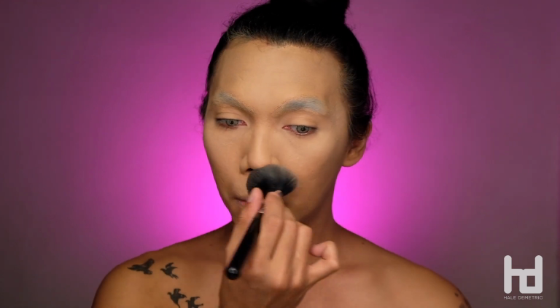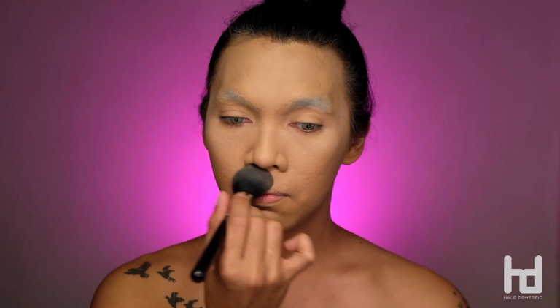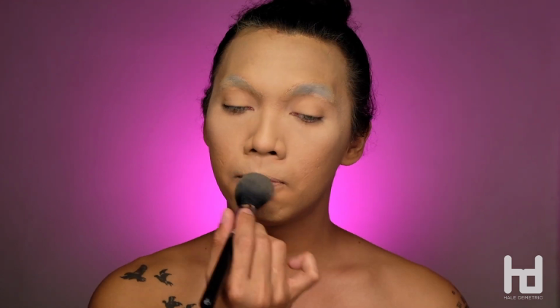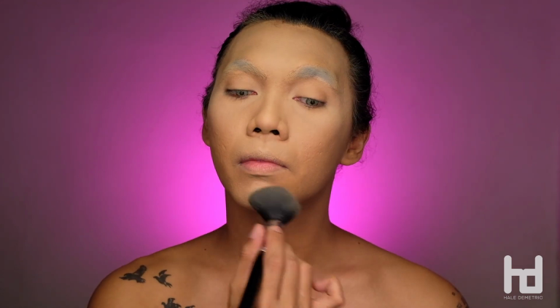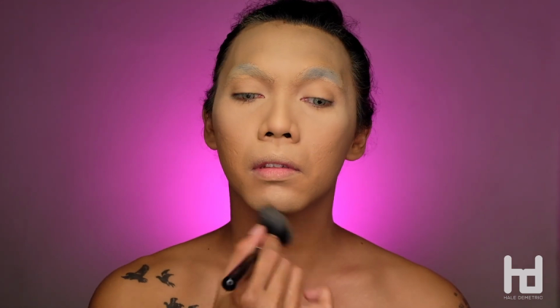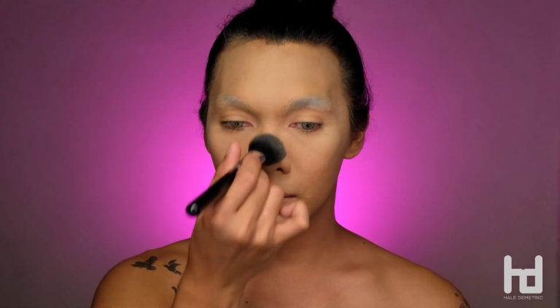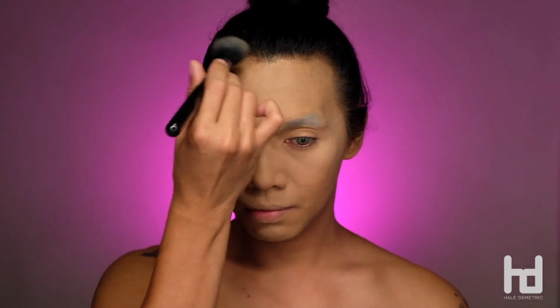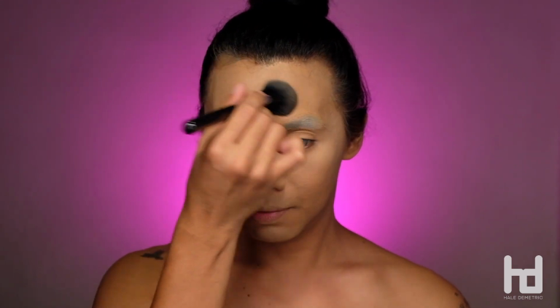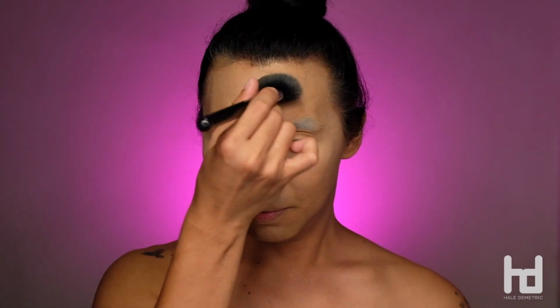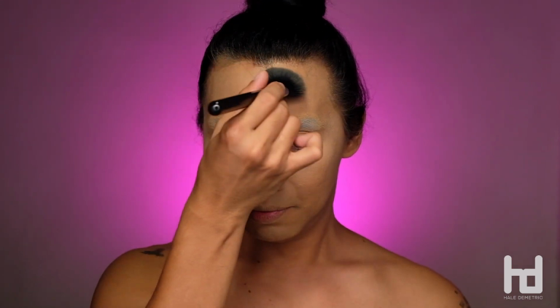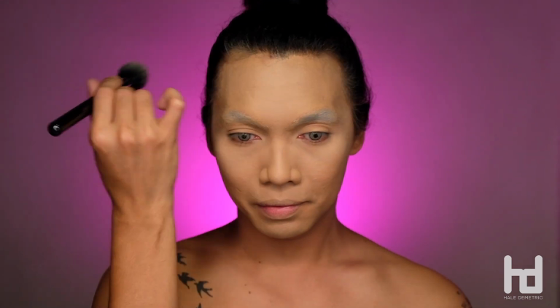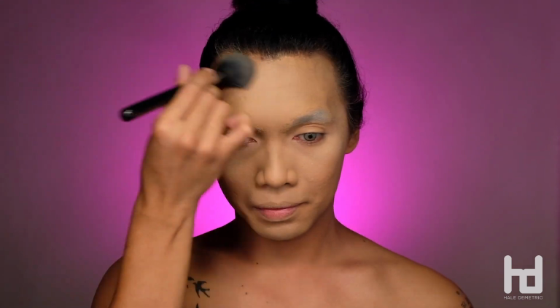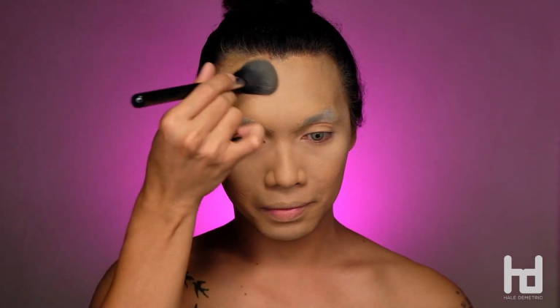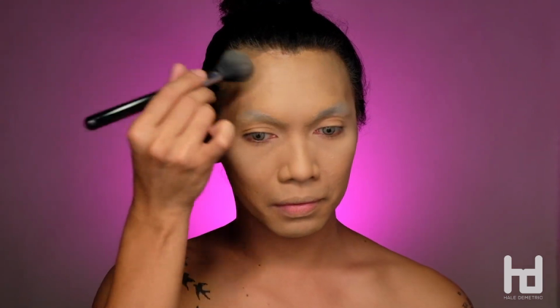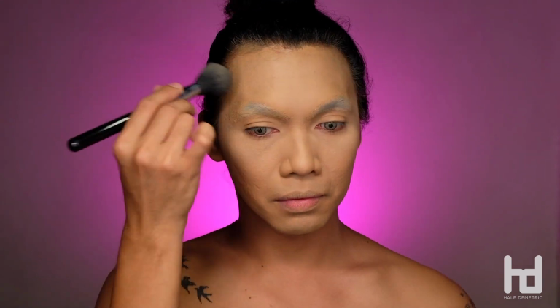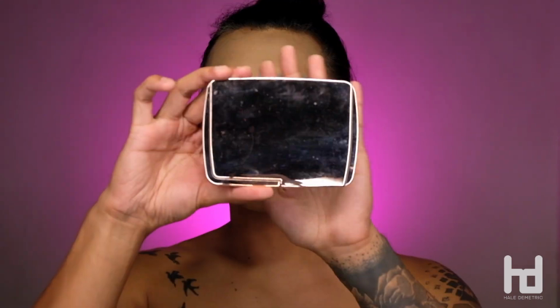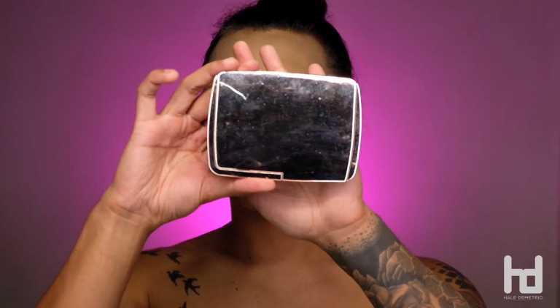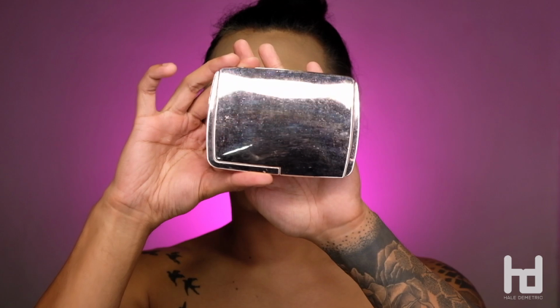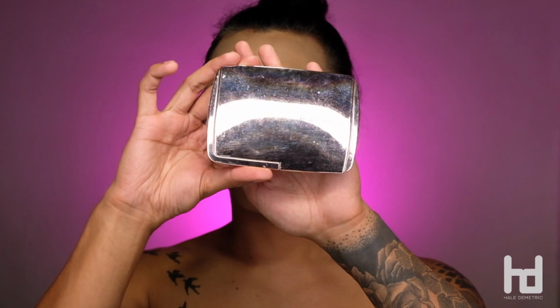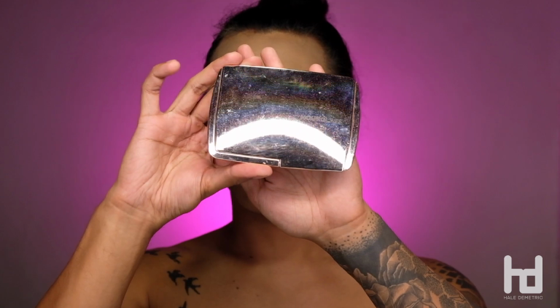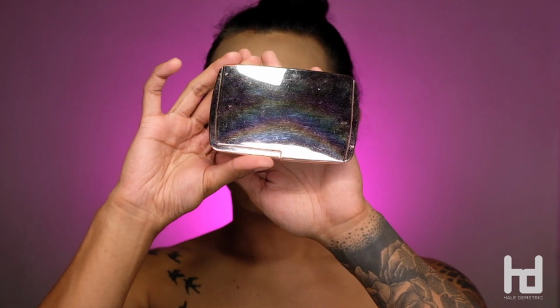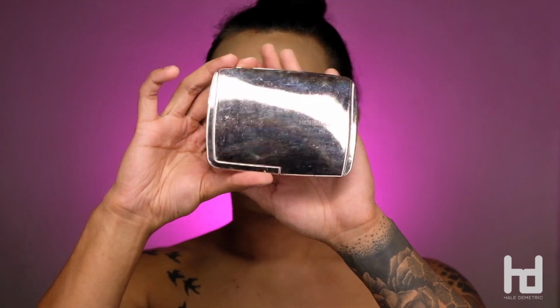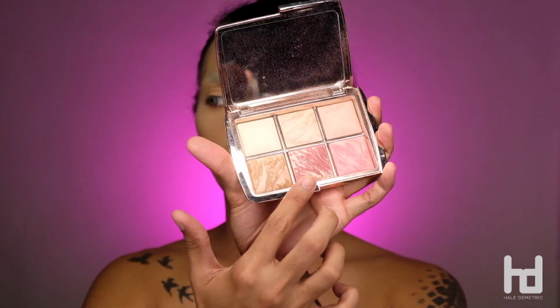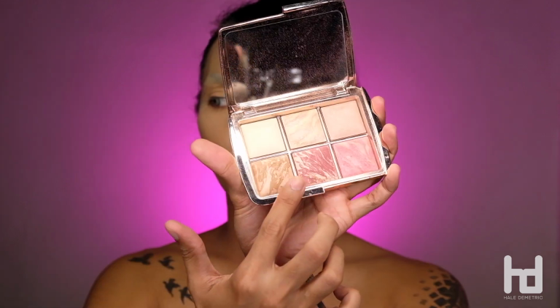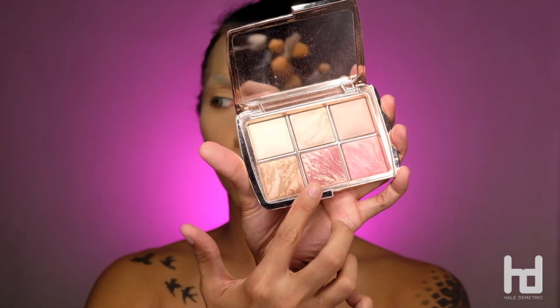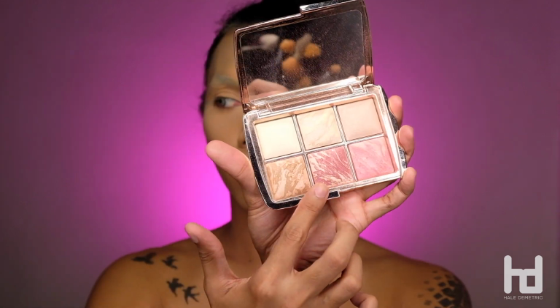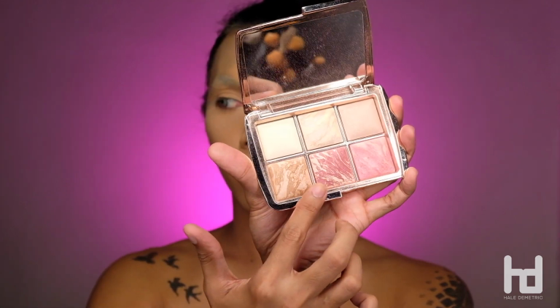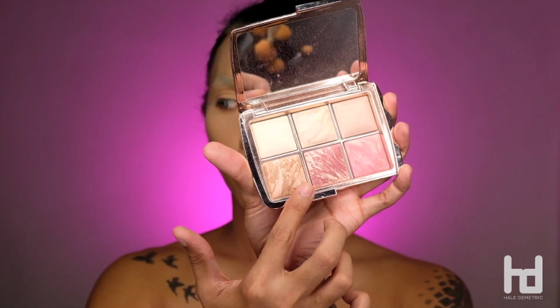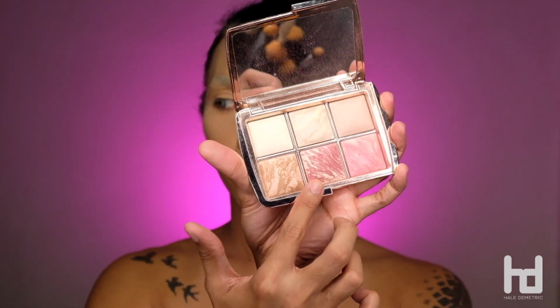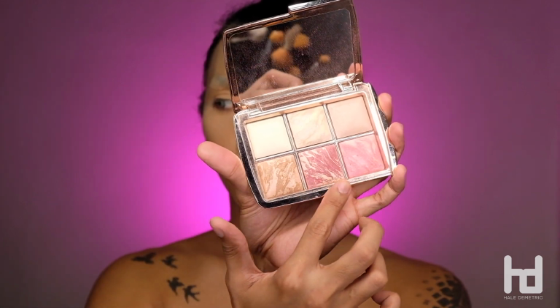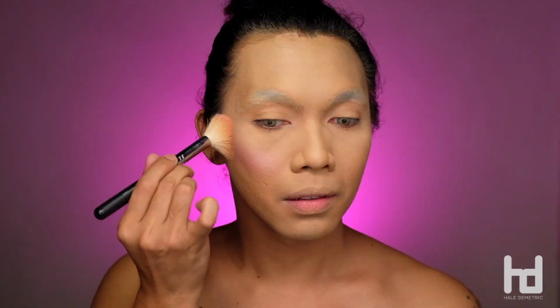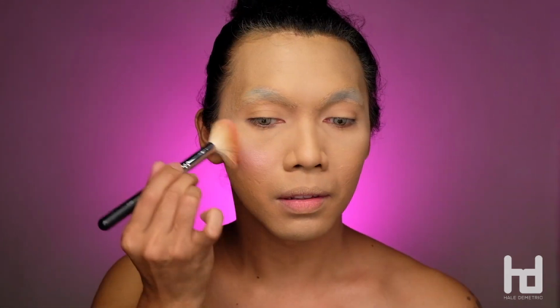And for the blush, we're going to use this shade from our glass and then buff it on your cheeks generously.